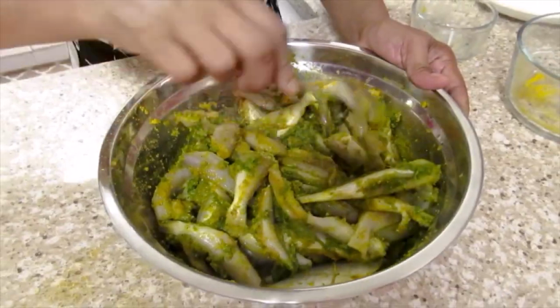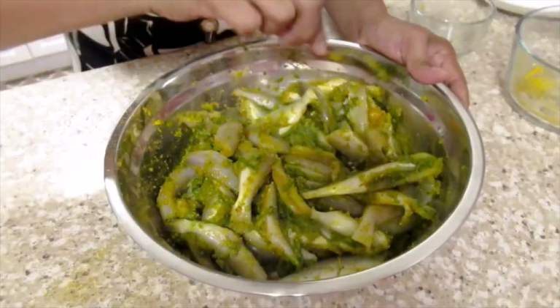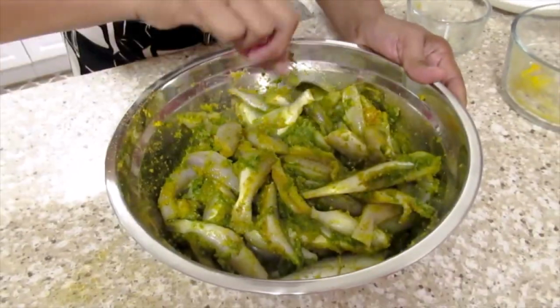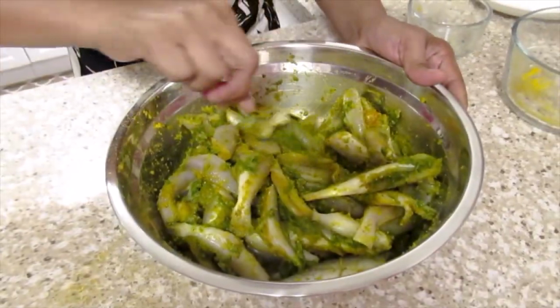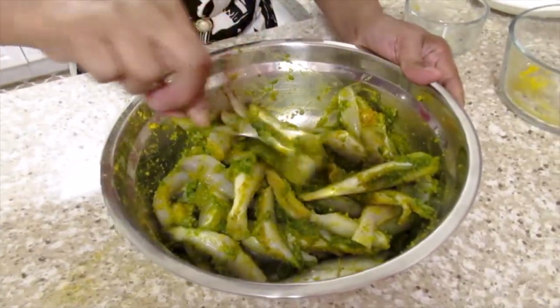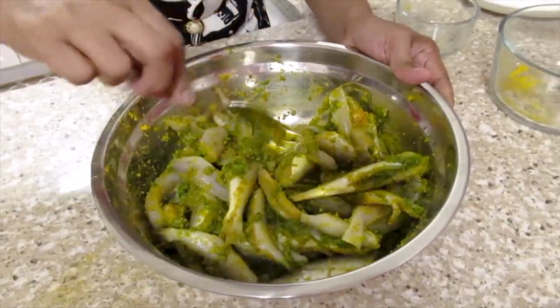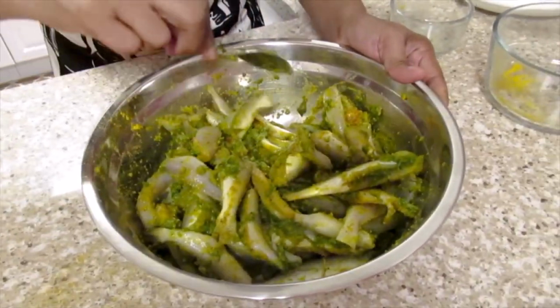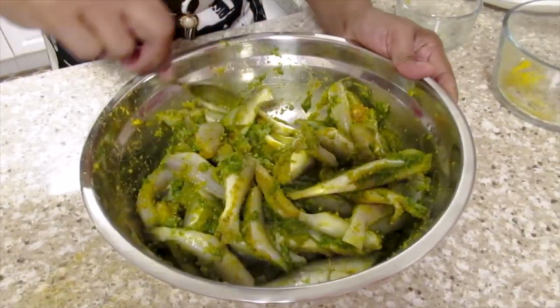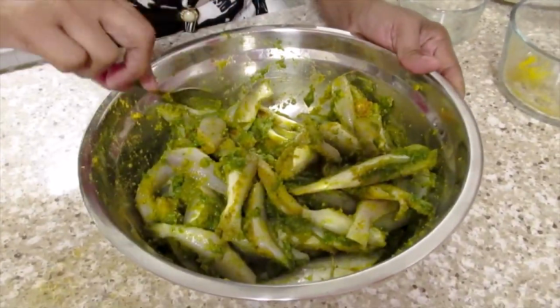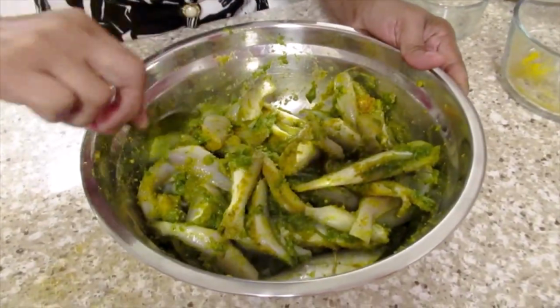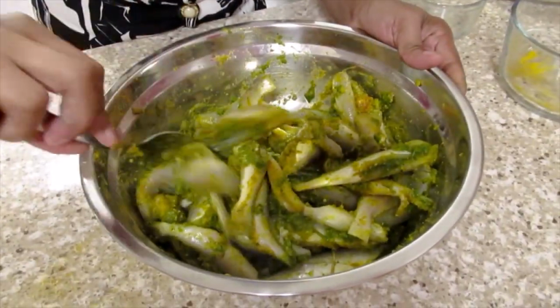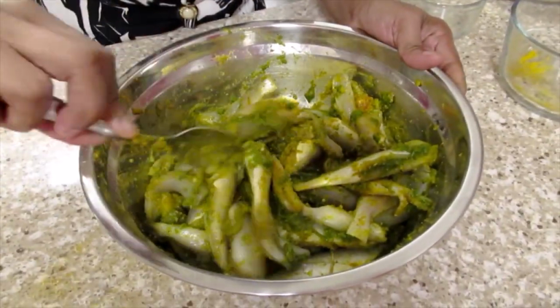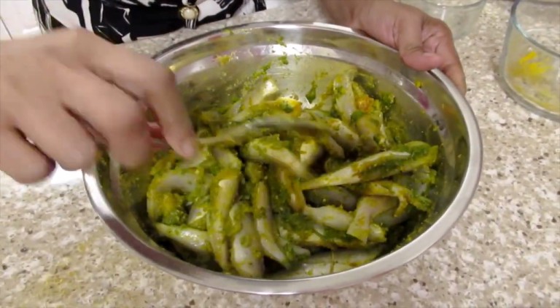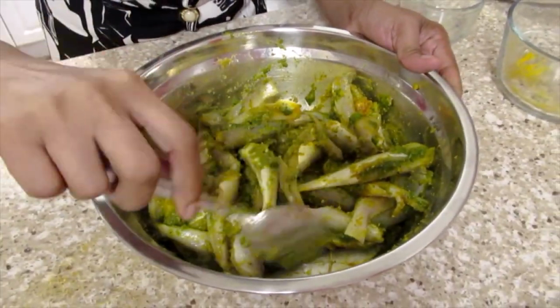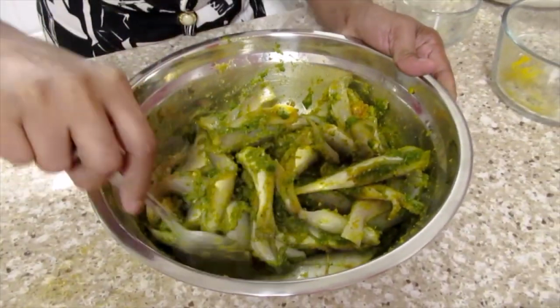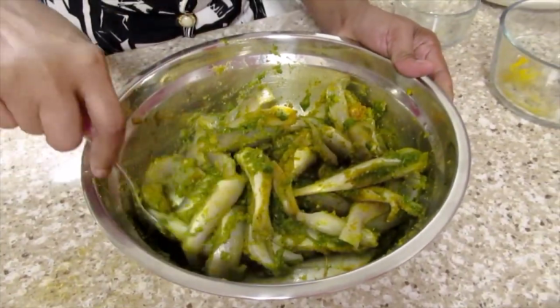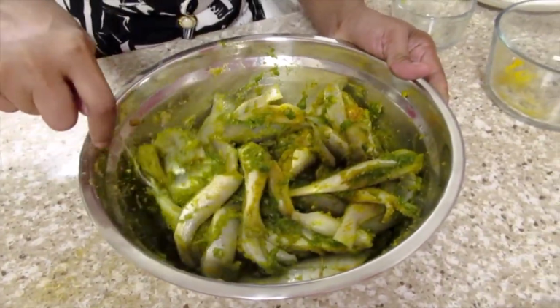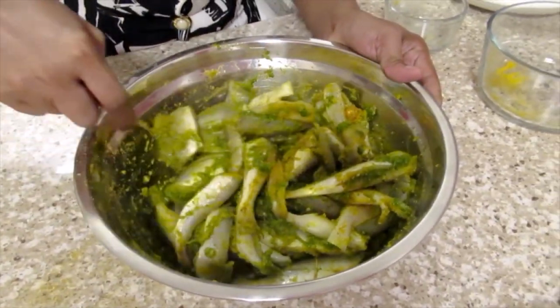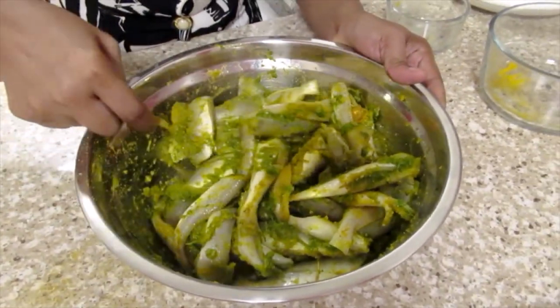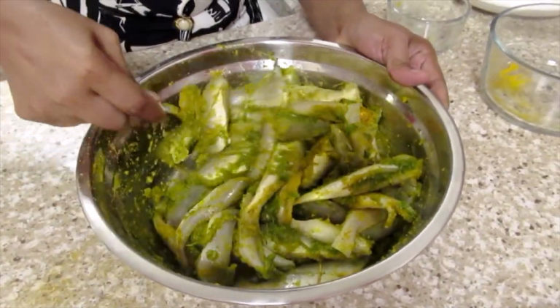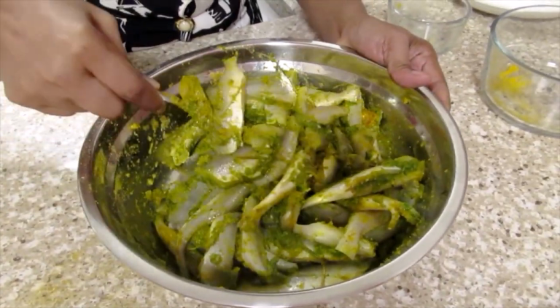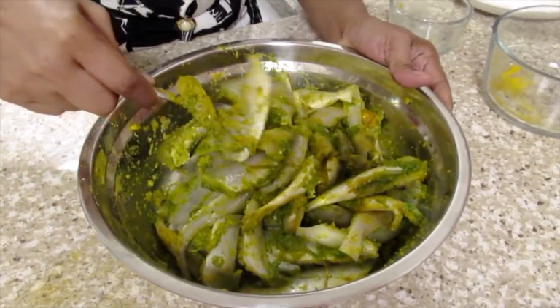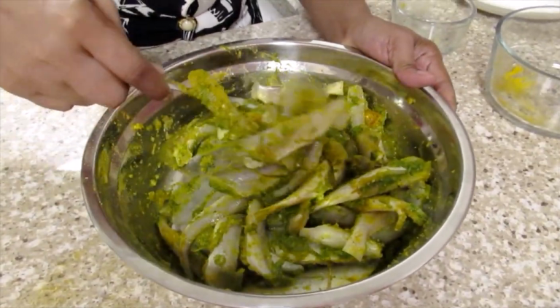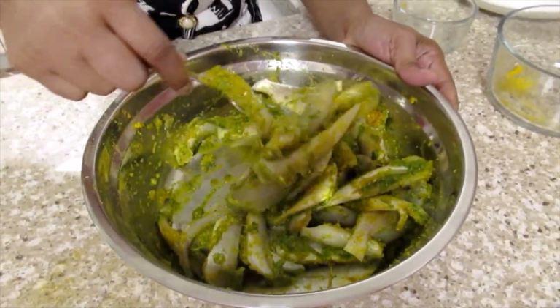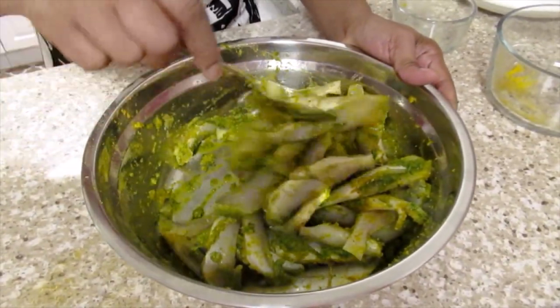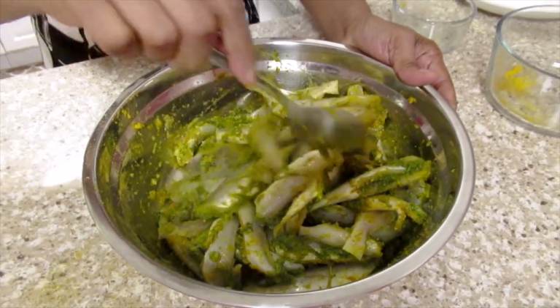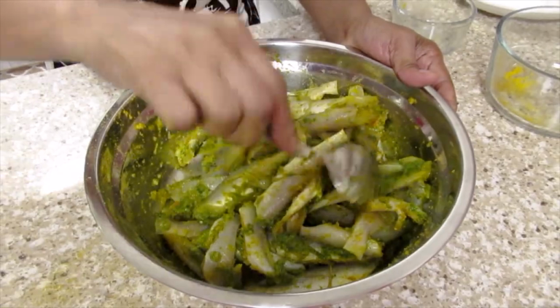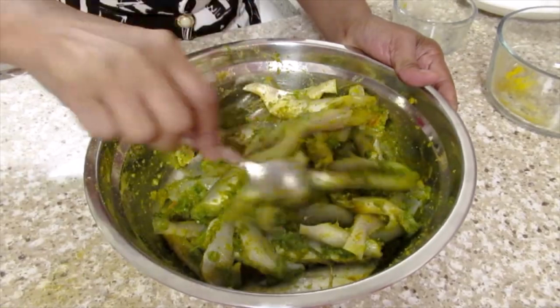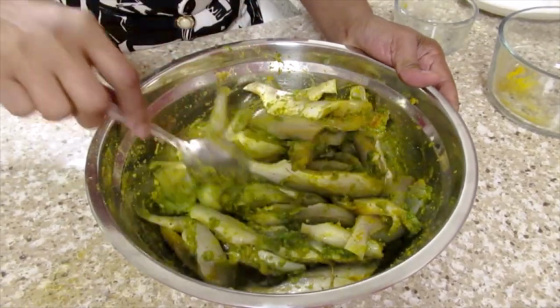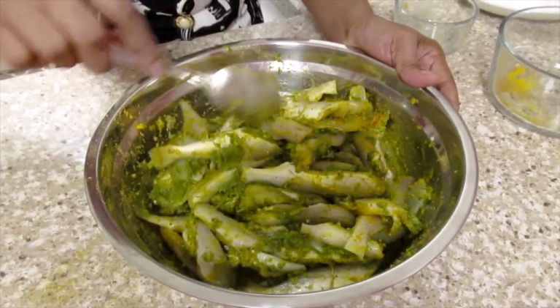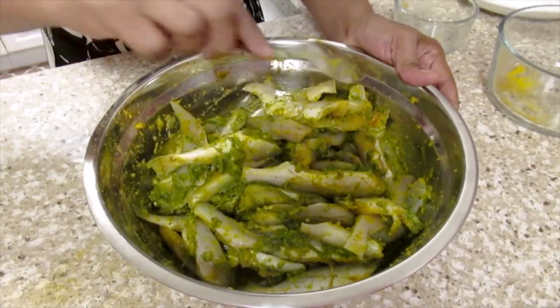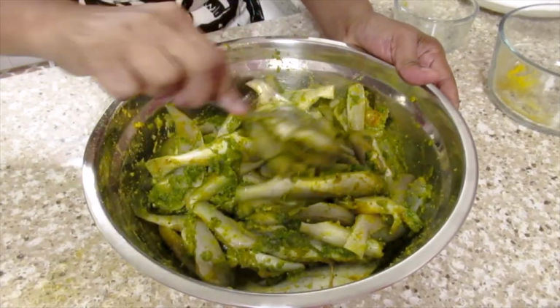I'm going to leave this for one hour and then we'll fry the fish.